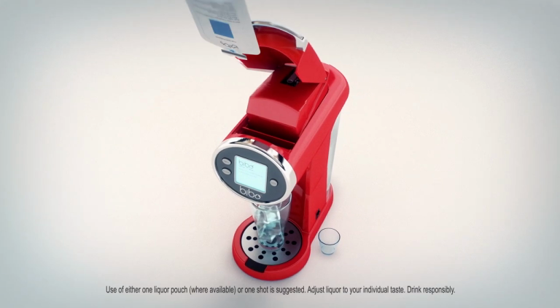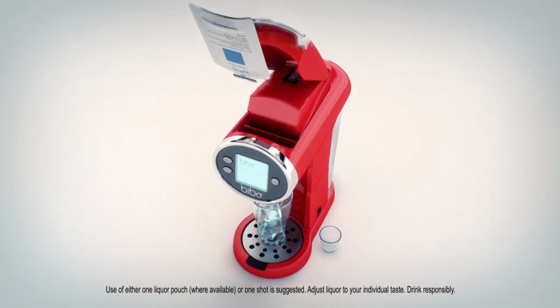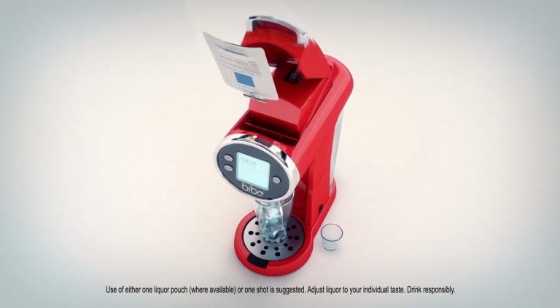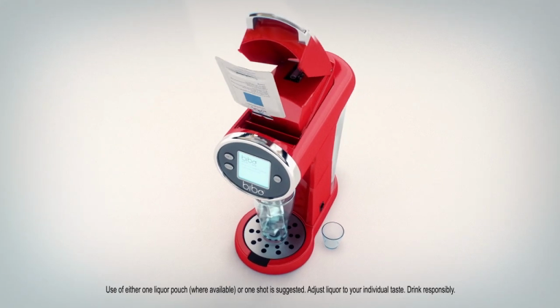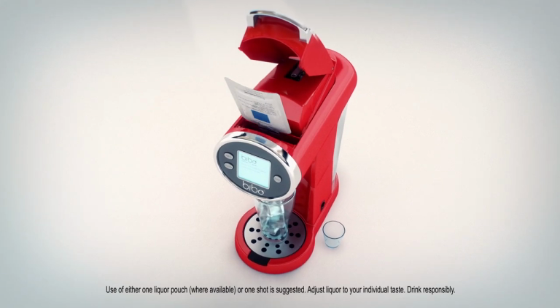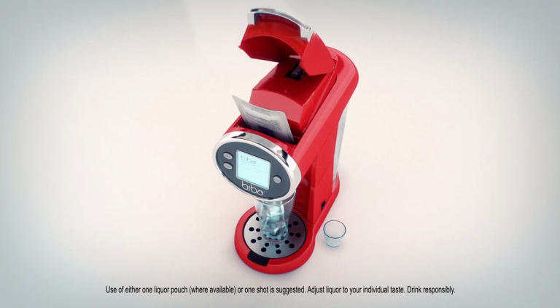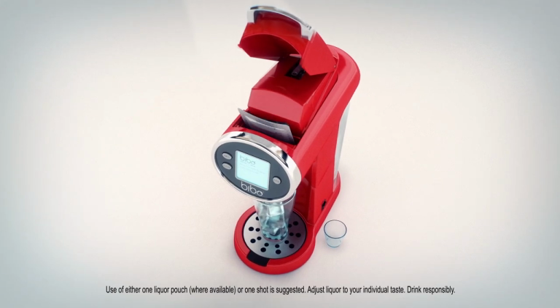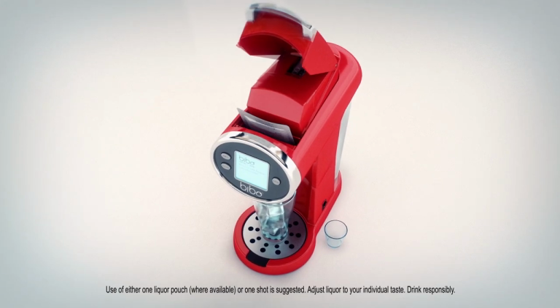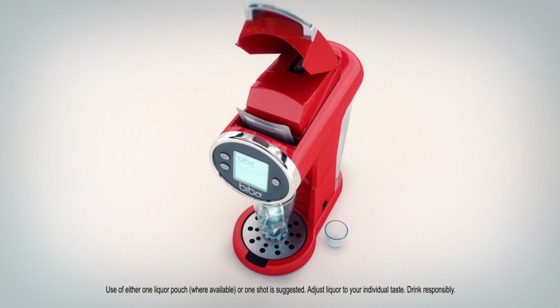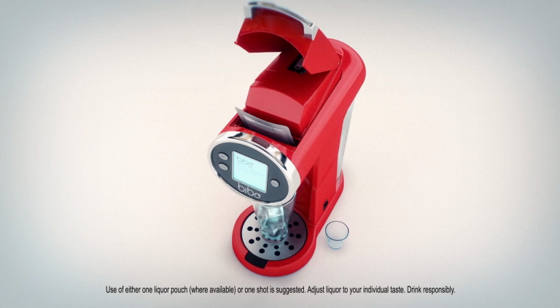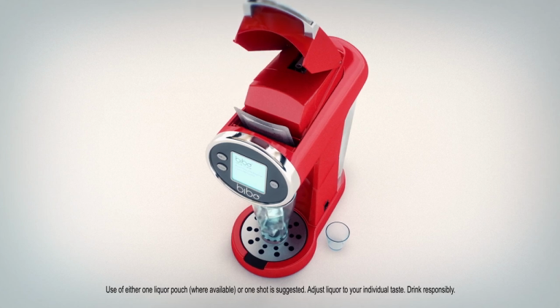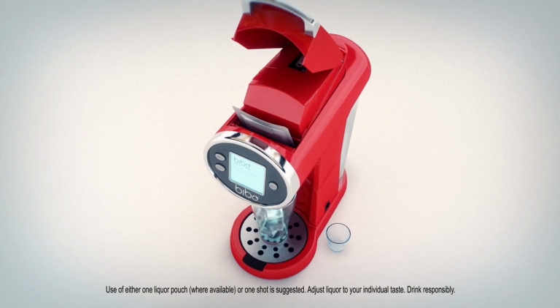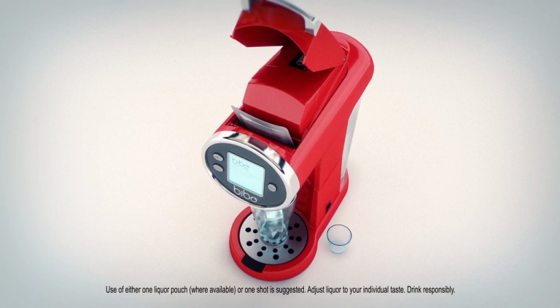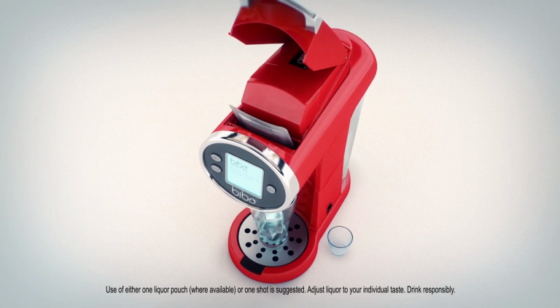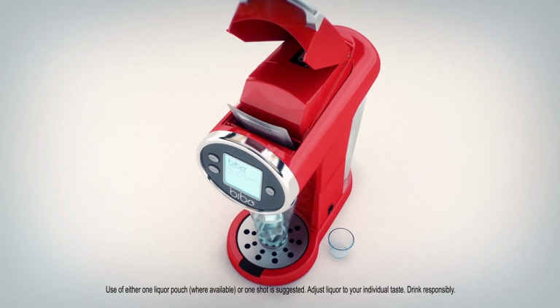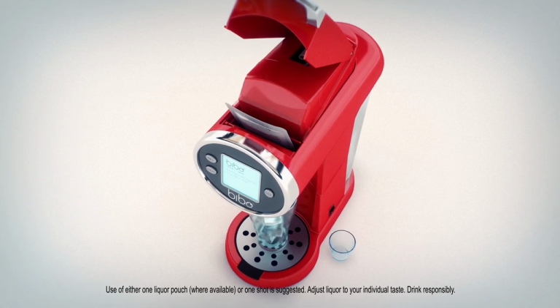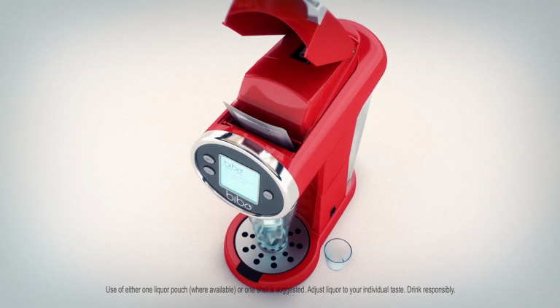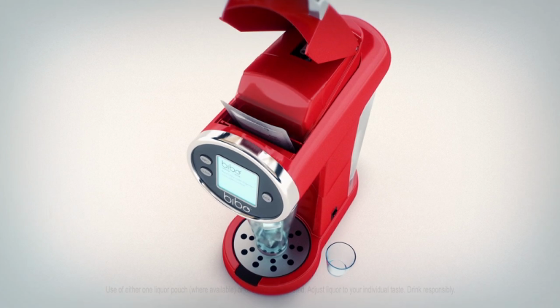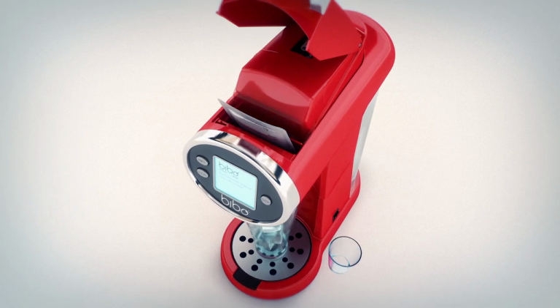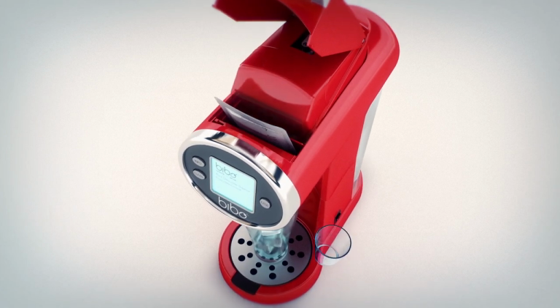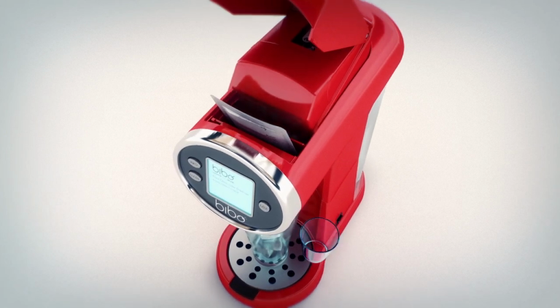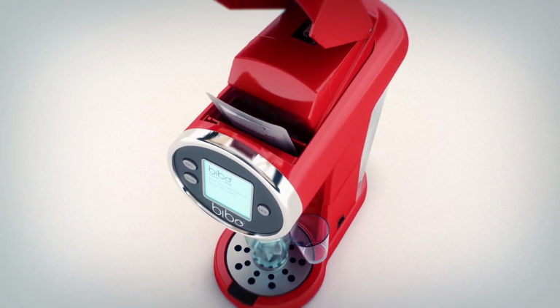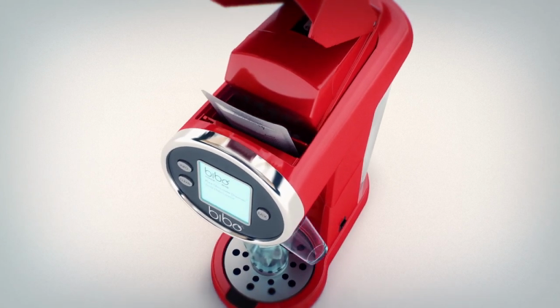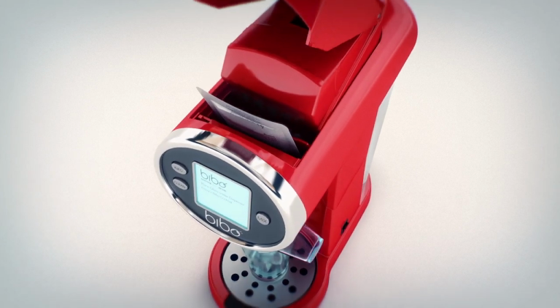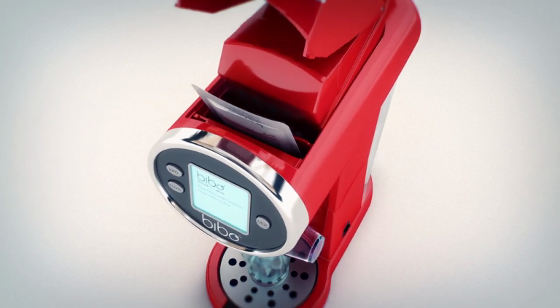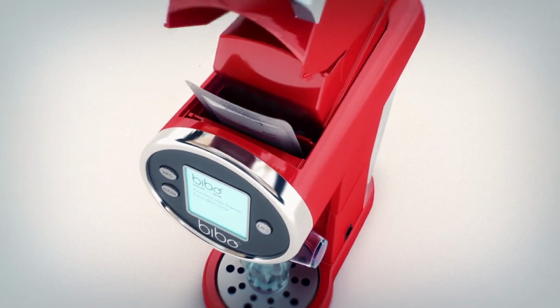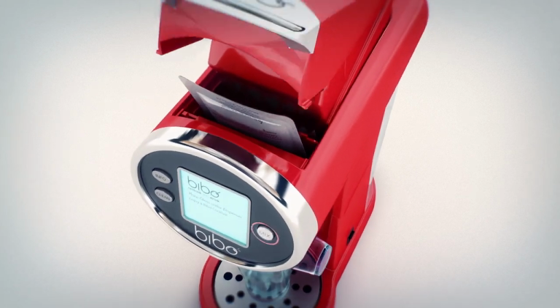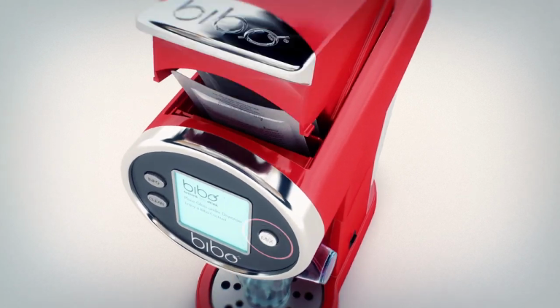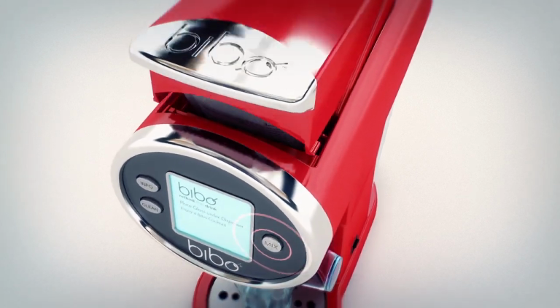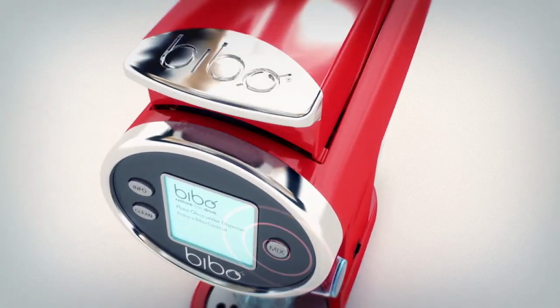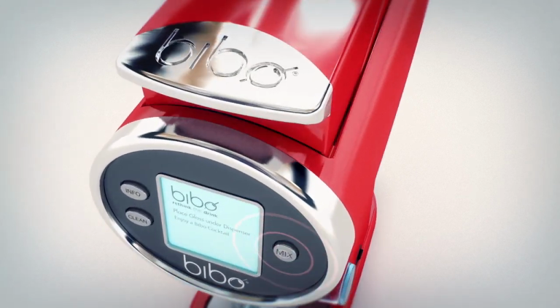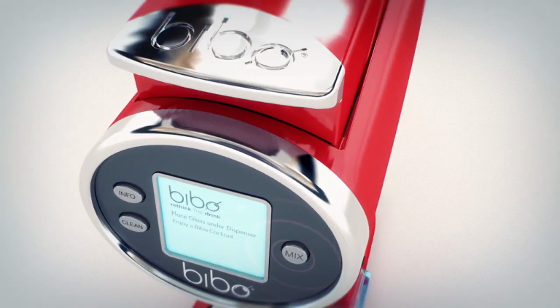Place the pouch in the machine, select your spirit, press the mix button, and pull down the handle.